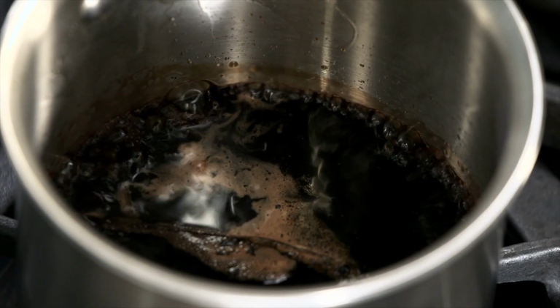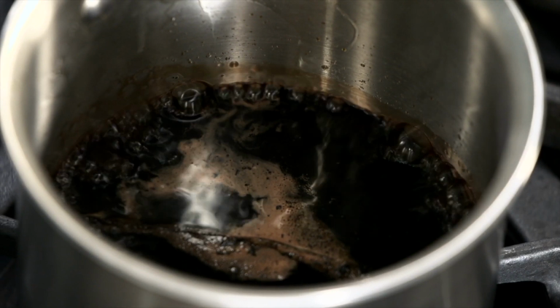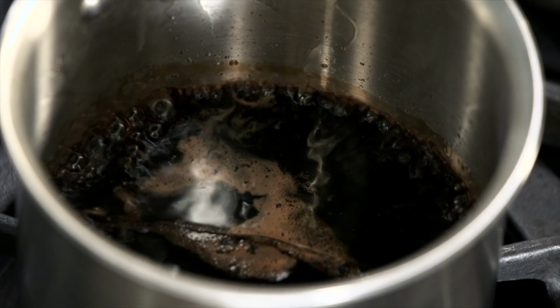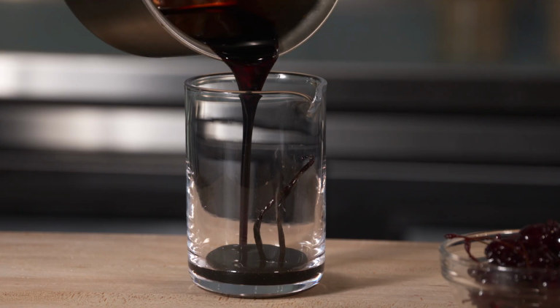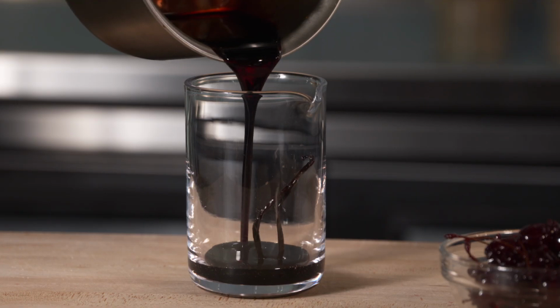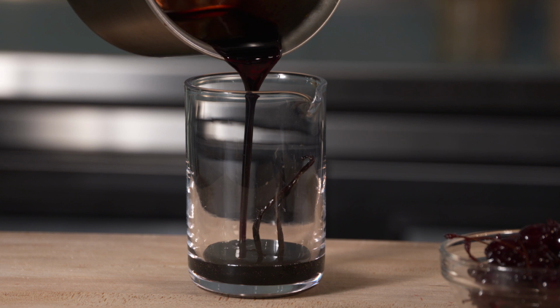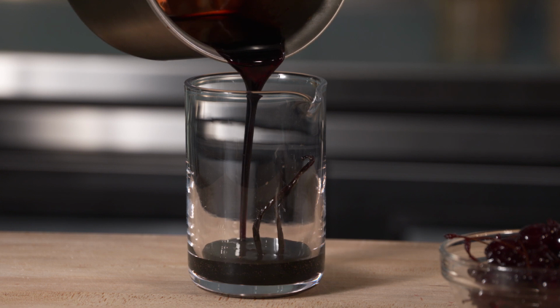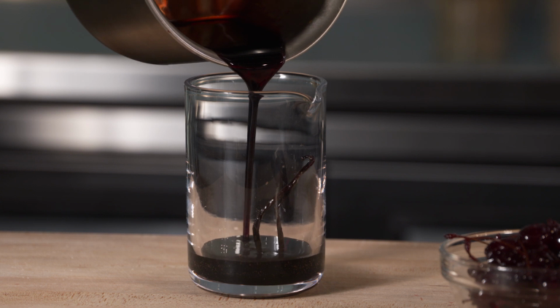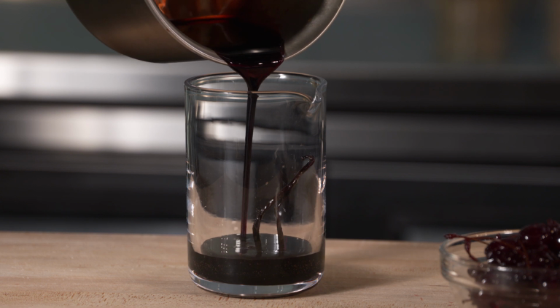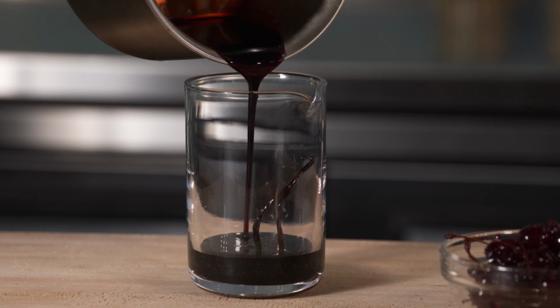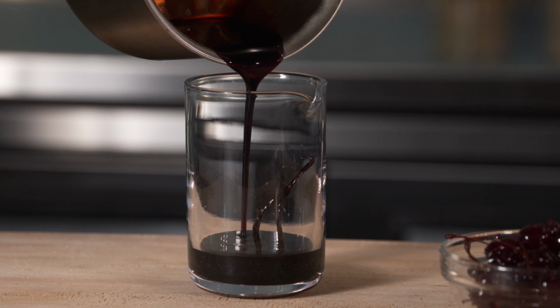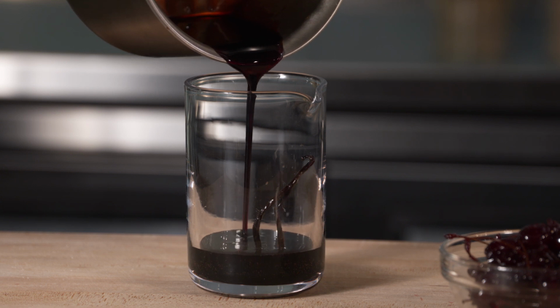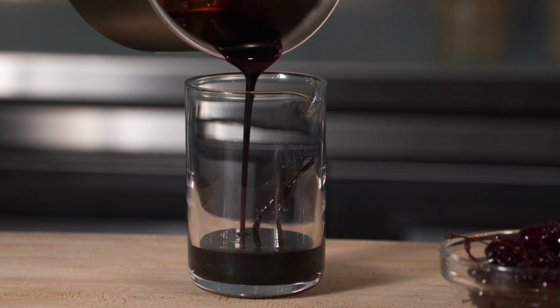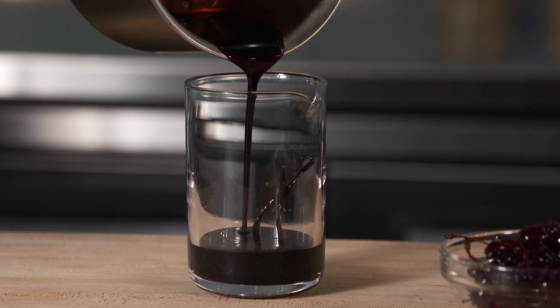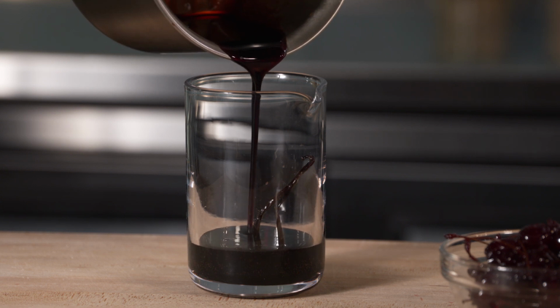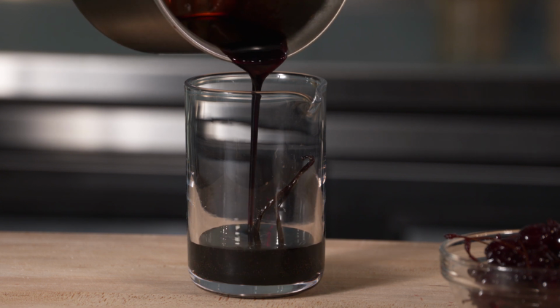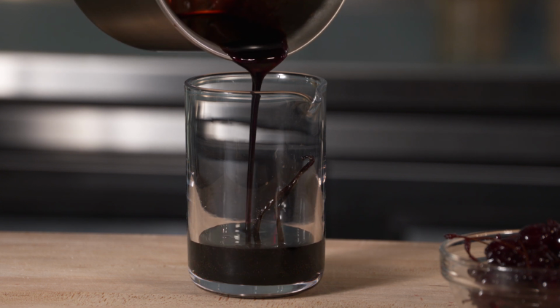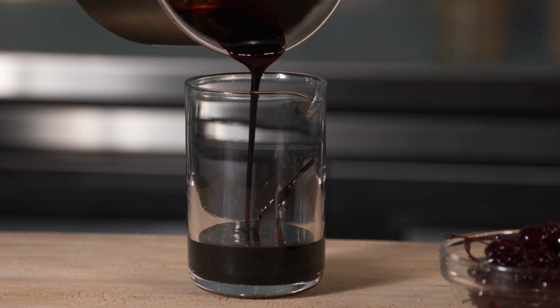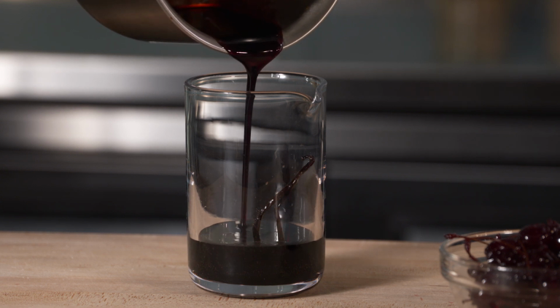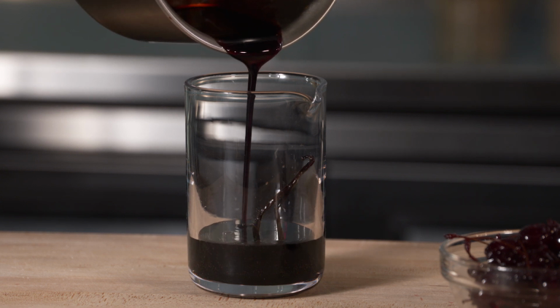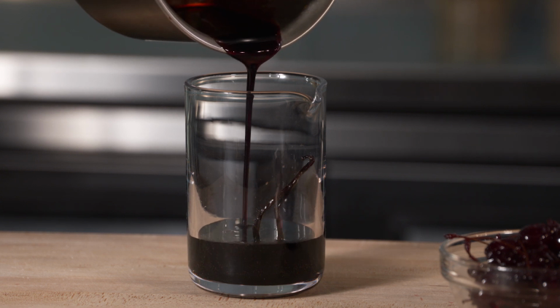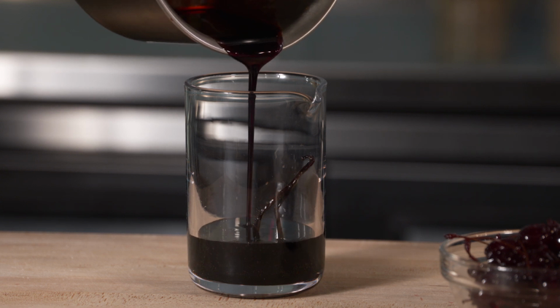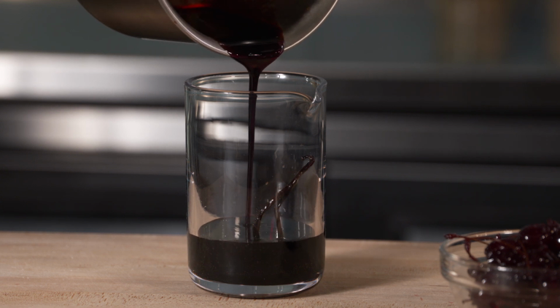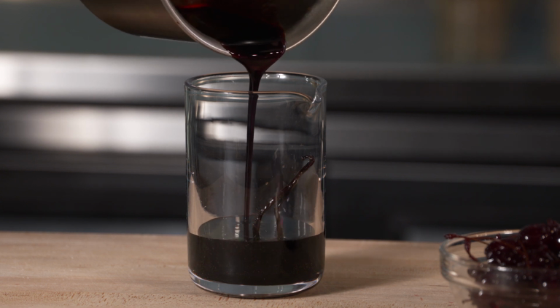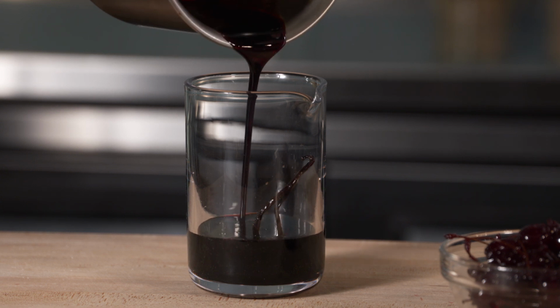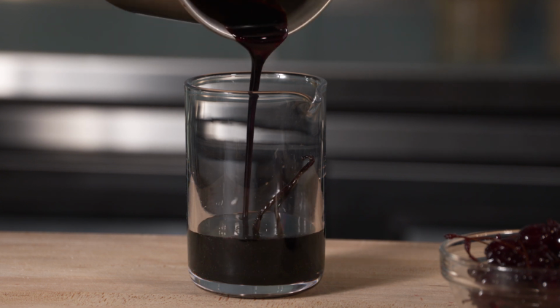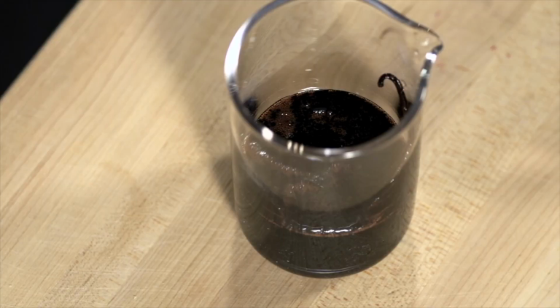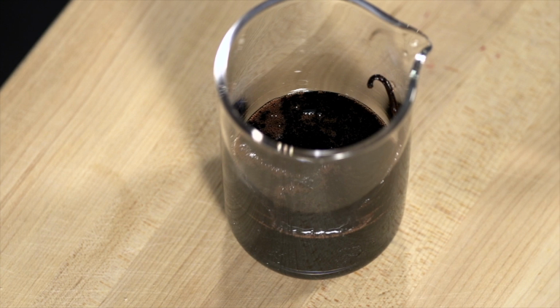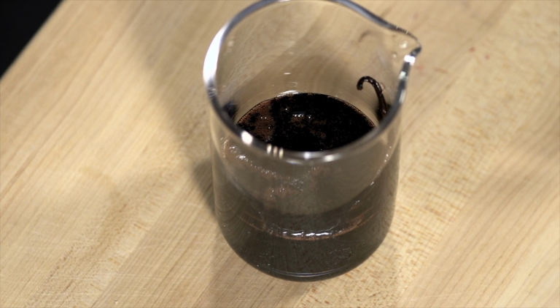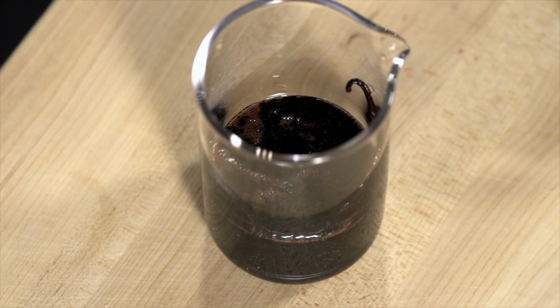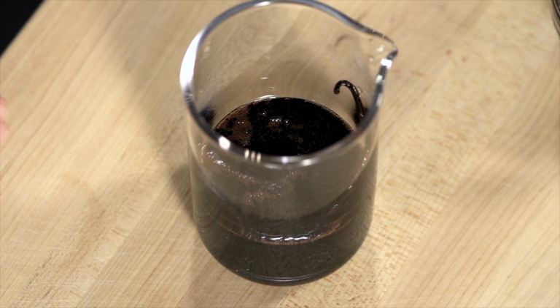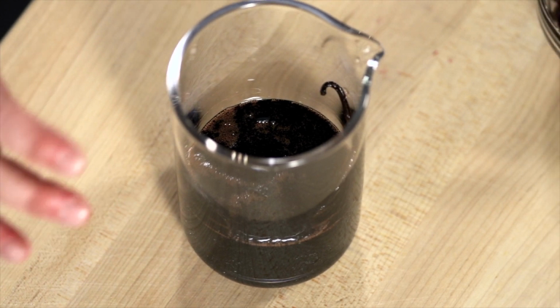Cool the mixture to room temperature and pour into a container for storage, leaving in the vanilla bean to infuse. Chill until you're ready to use.